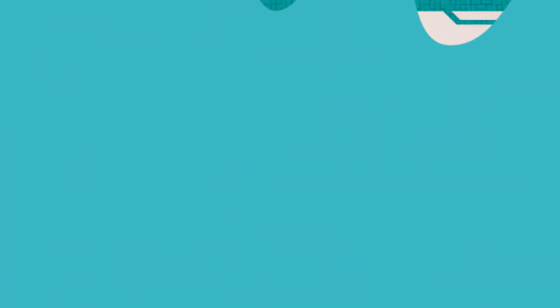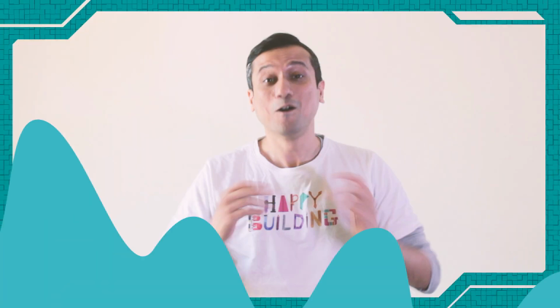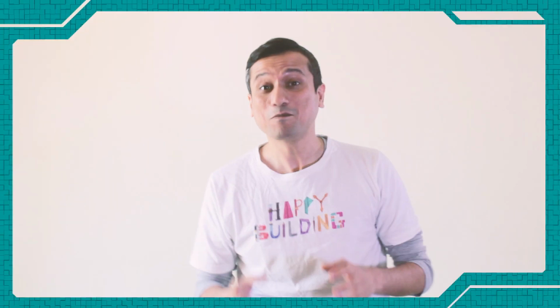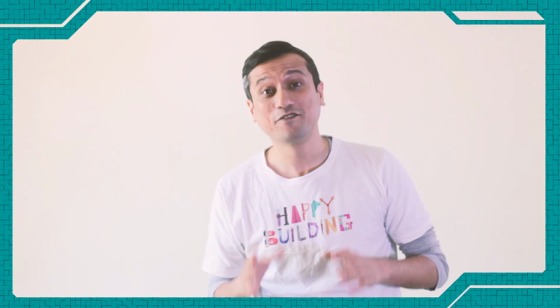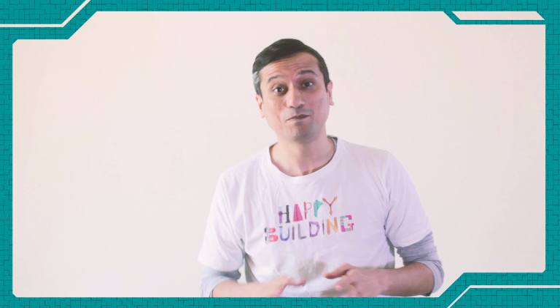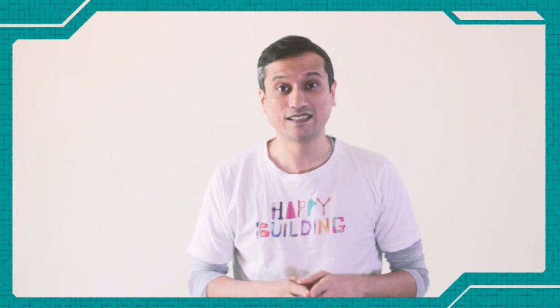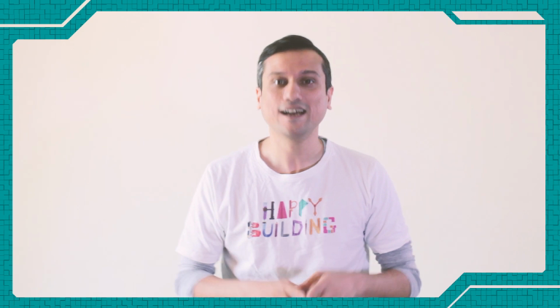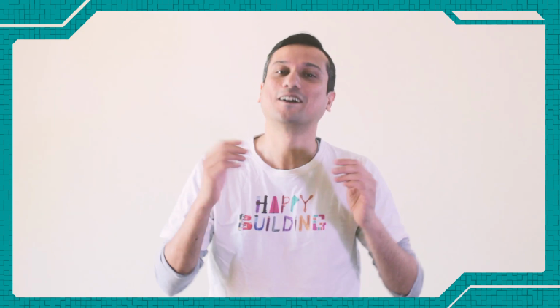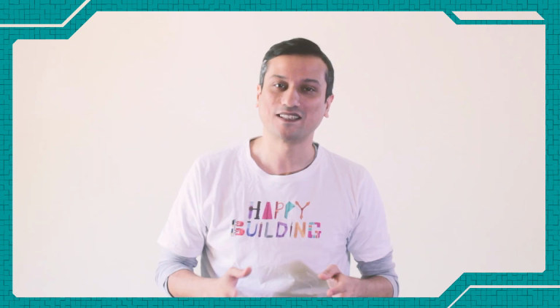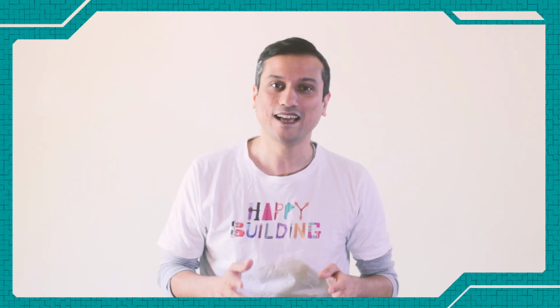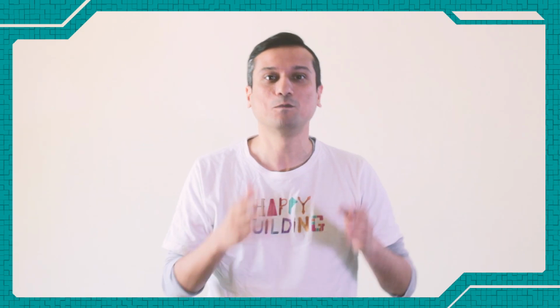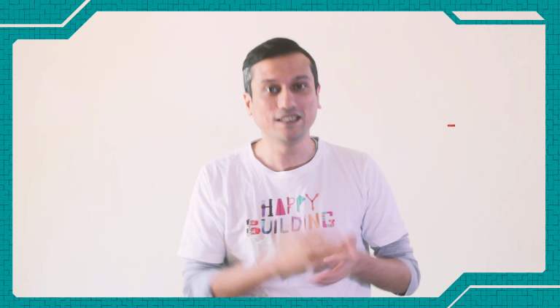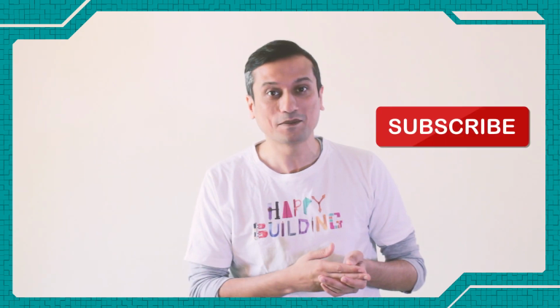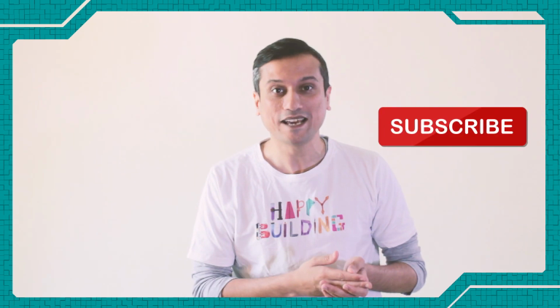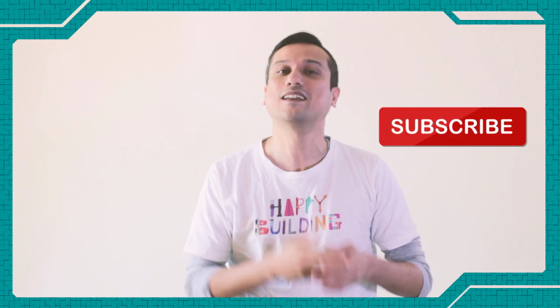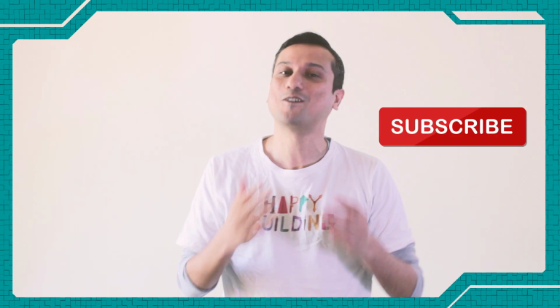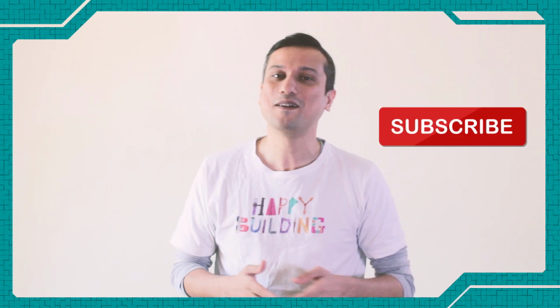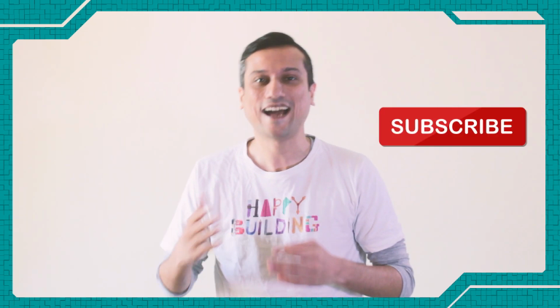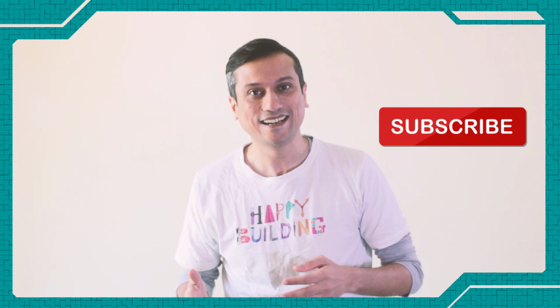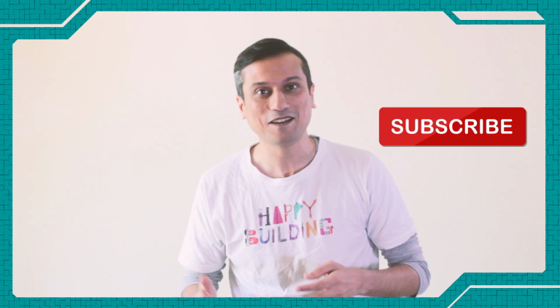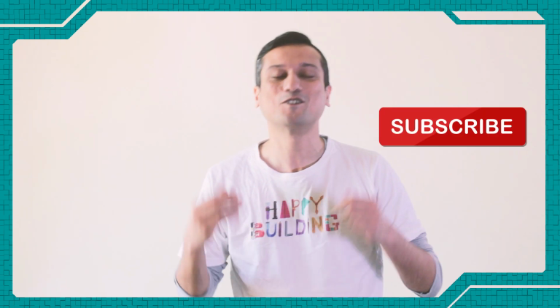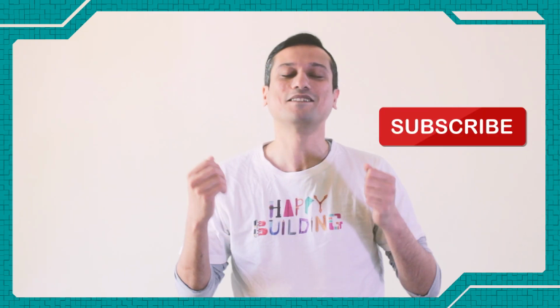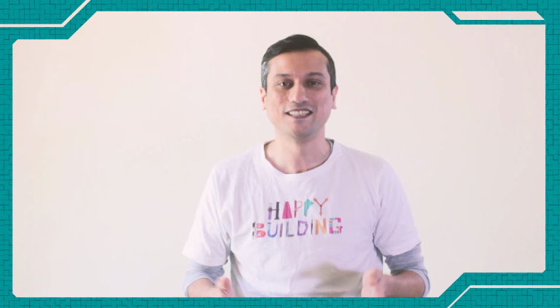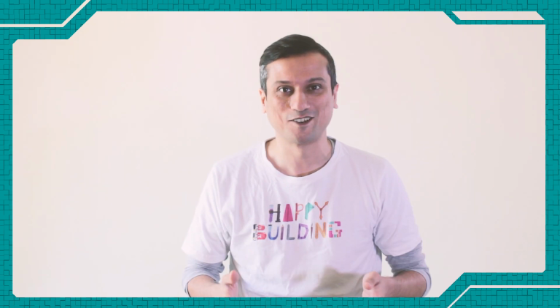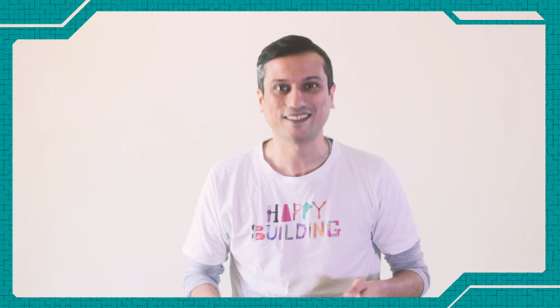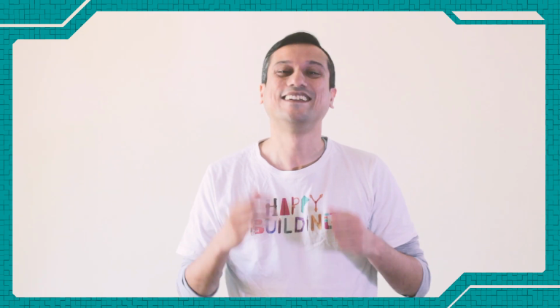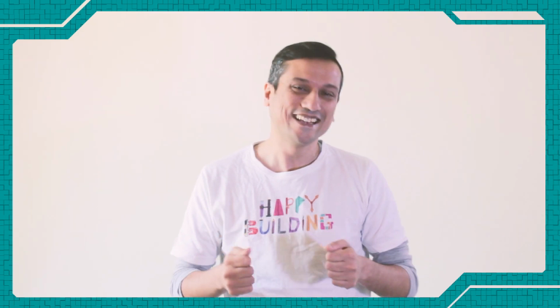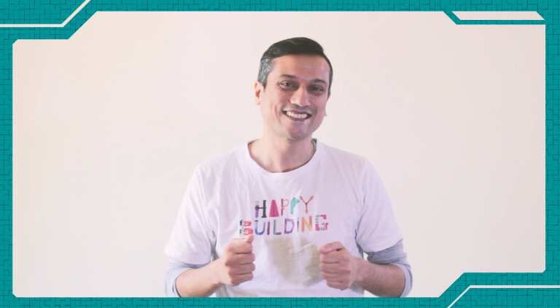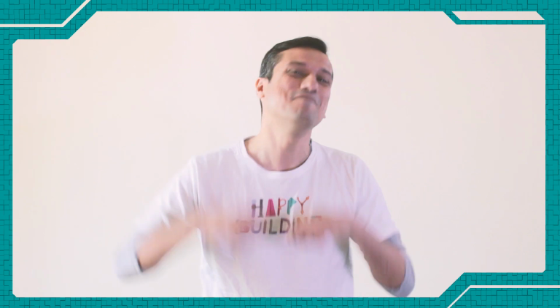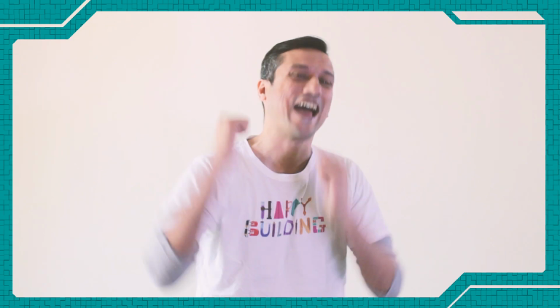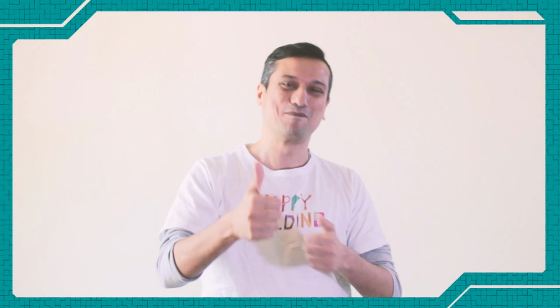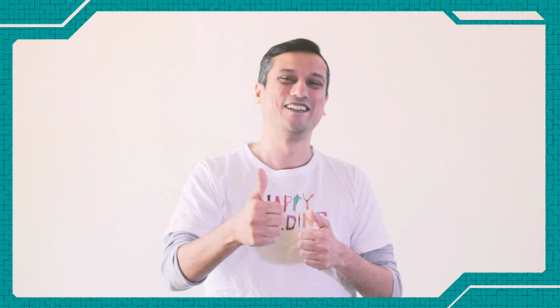I hope you liked this video. If you liked it, please subscribe, comment, and like, because it means a lot. Till next time, happy building.